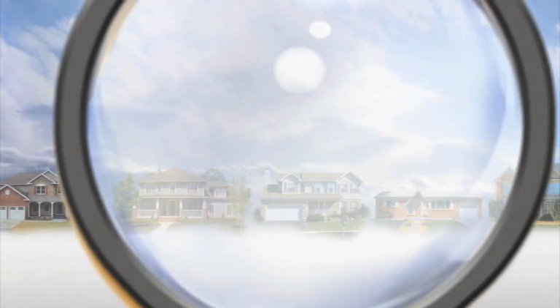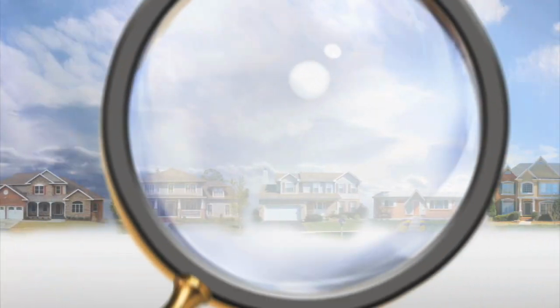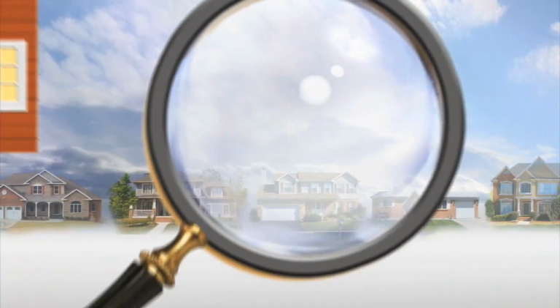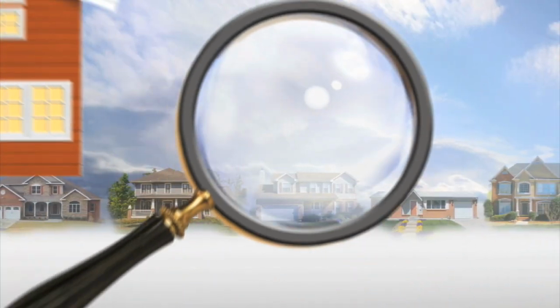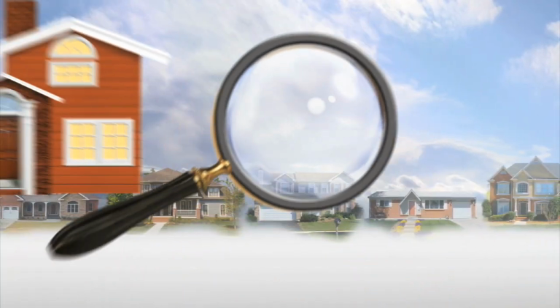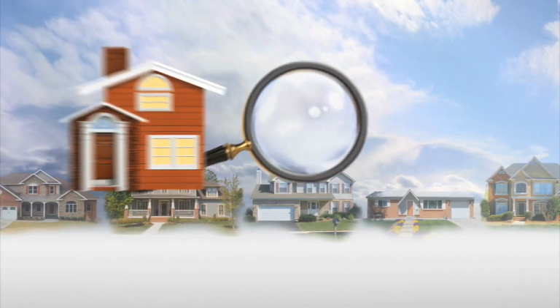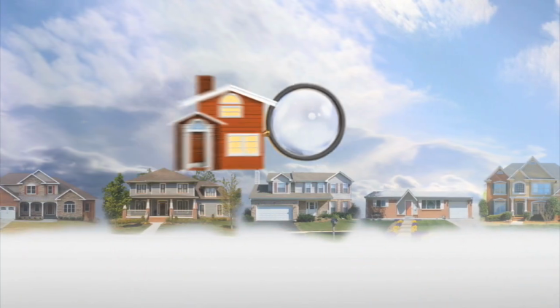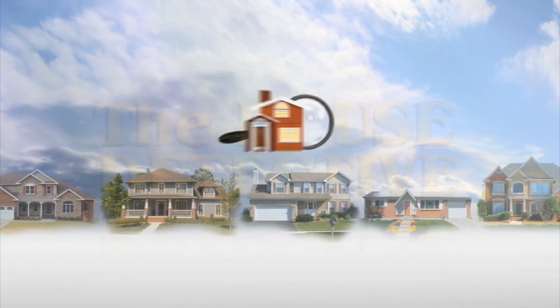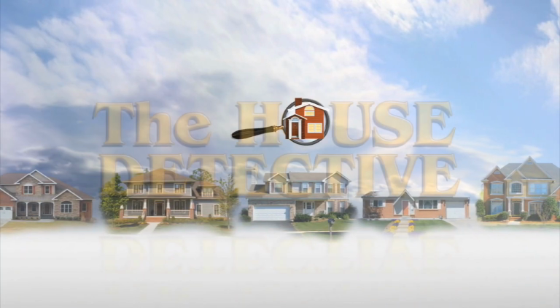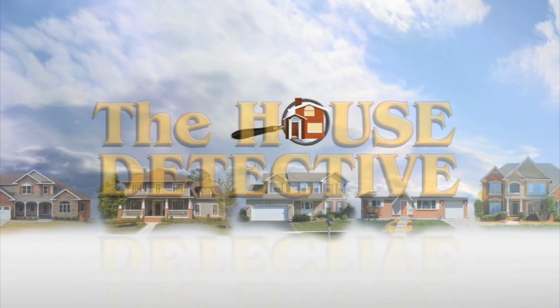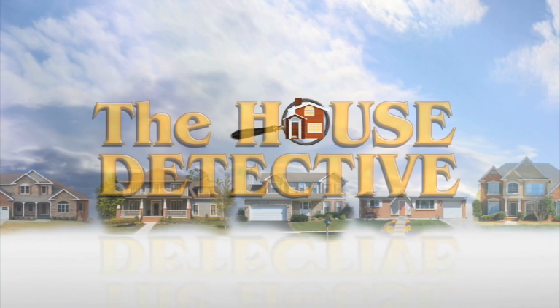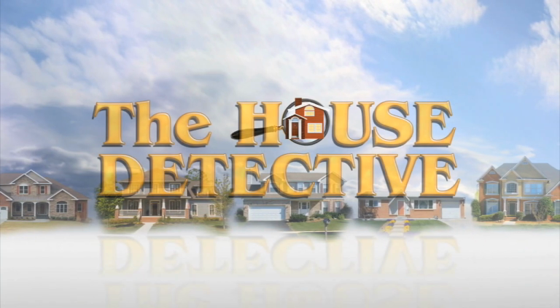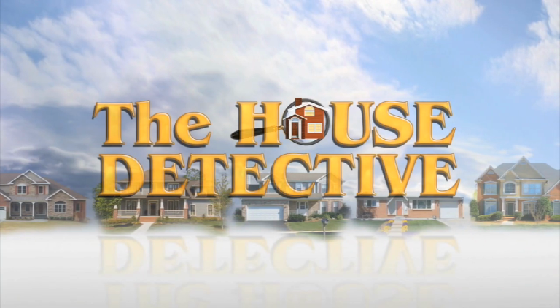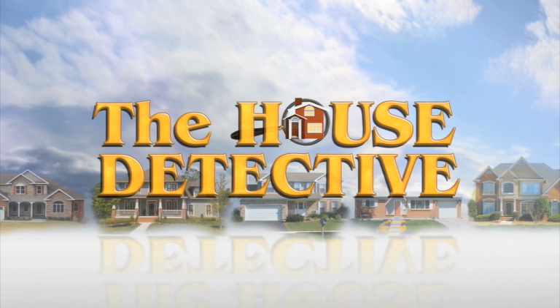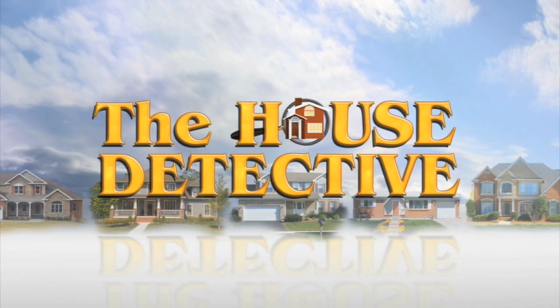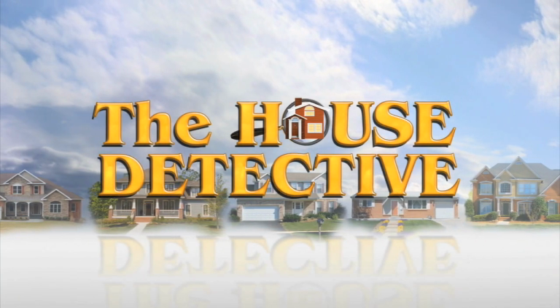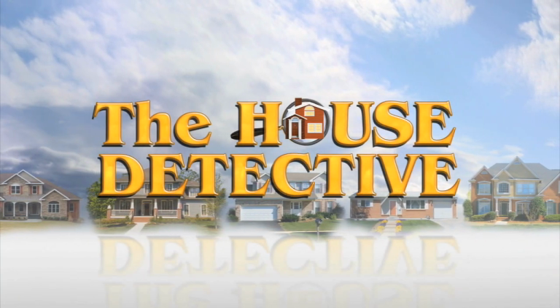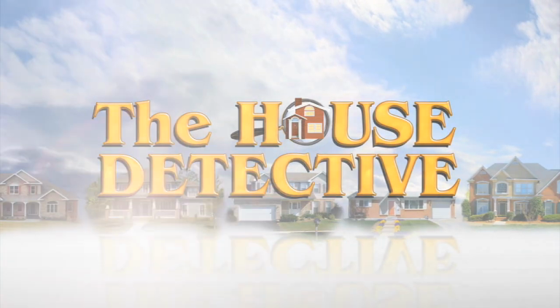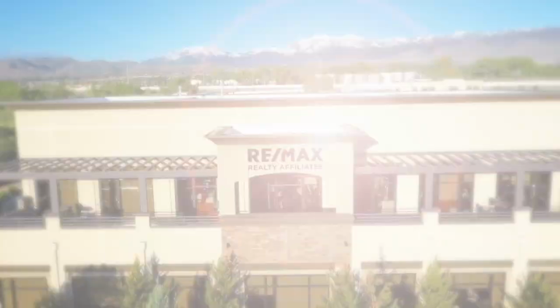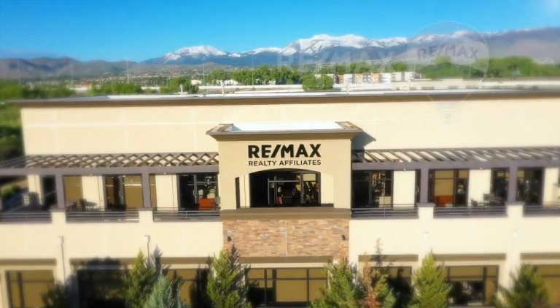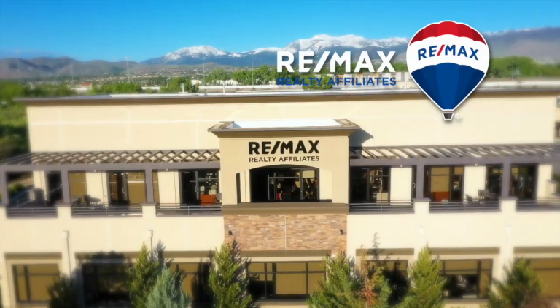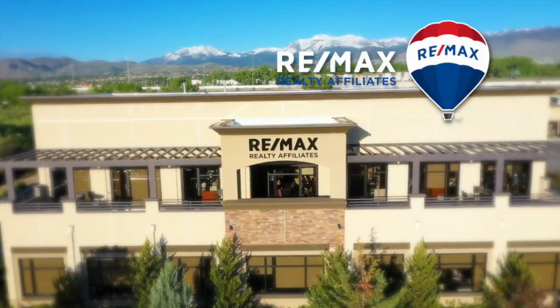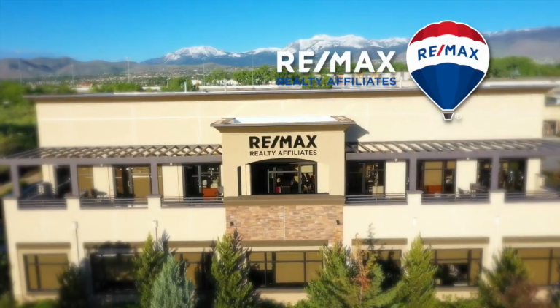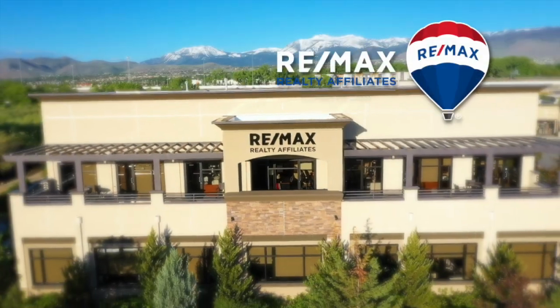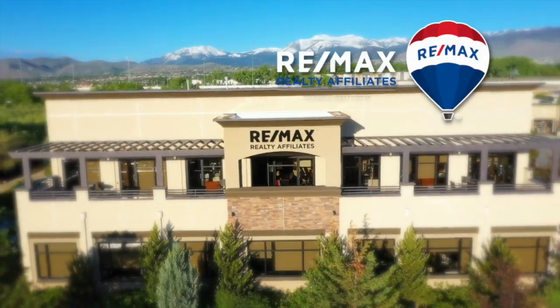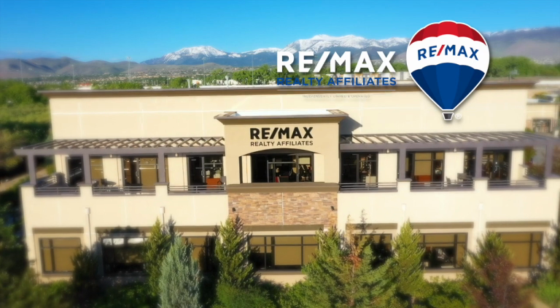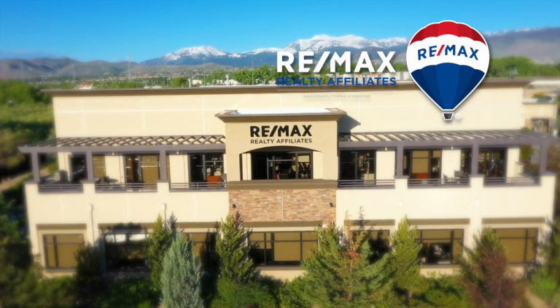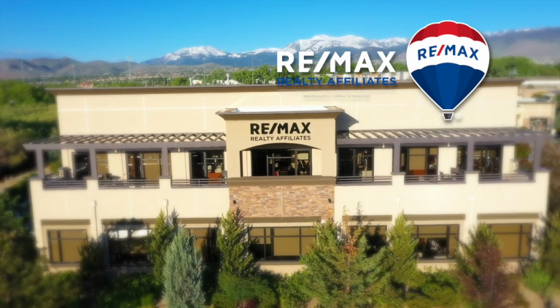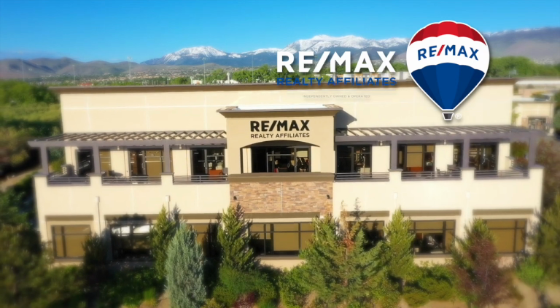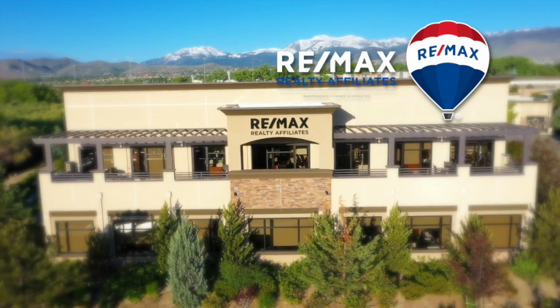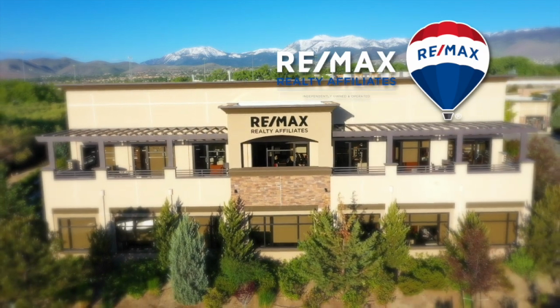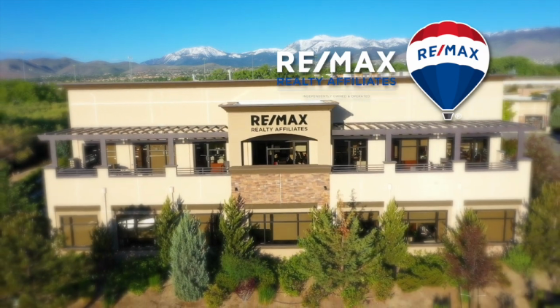This portion of The House Detective is brought to you by REMAX Realty Affiliates.